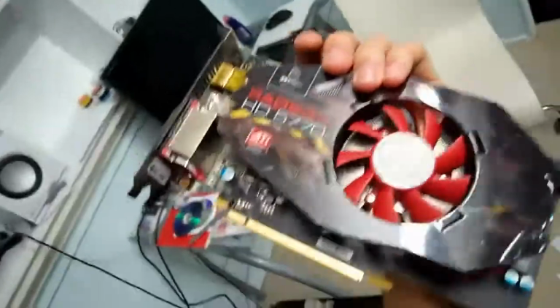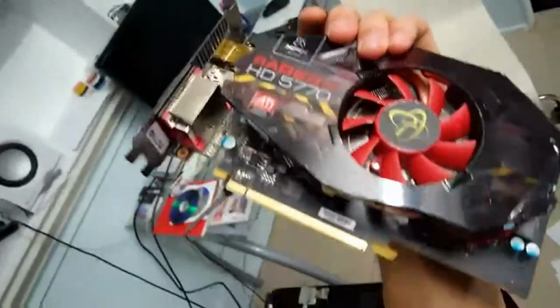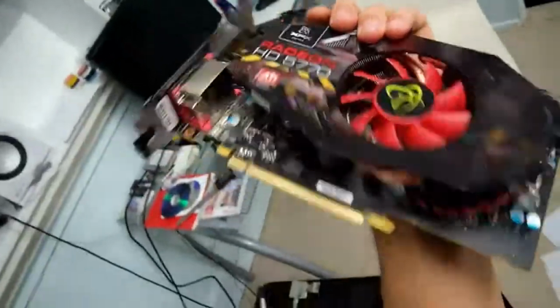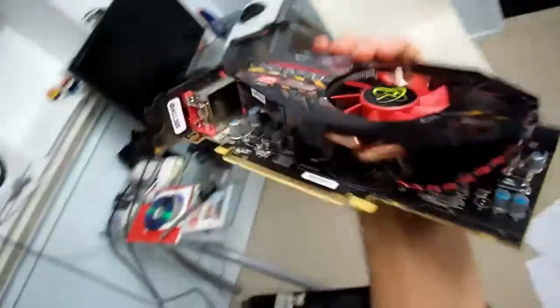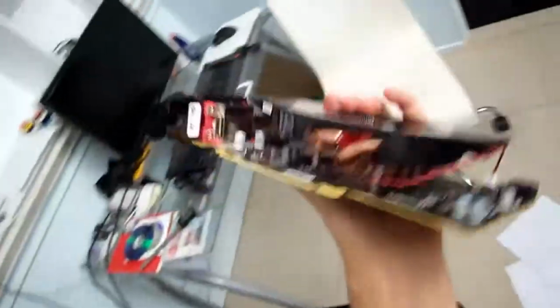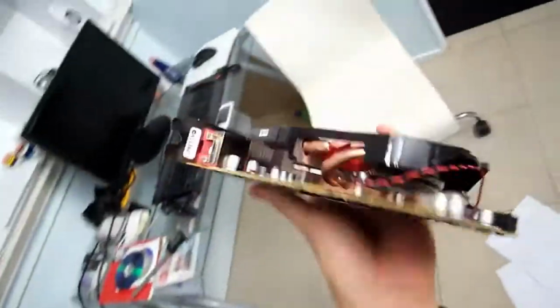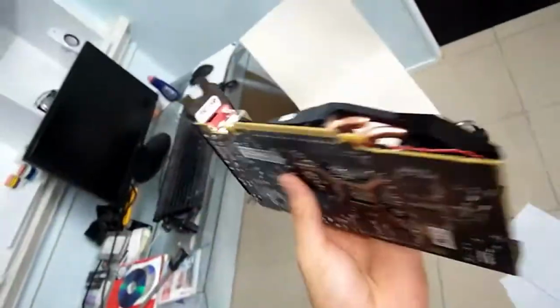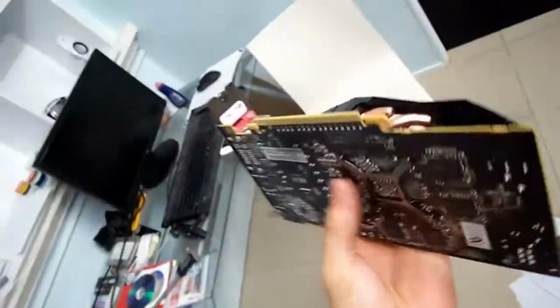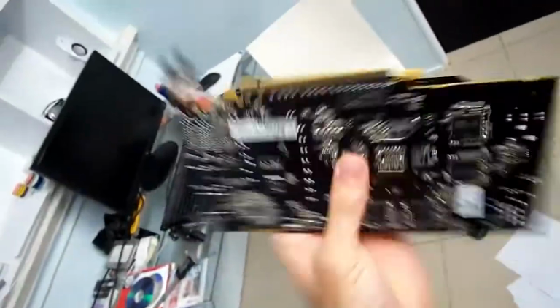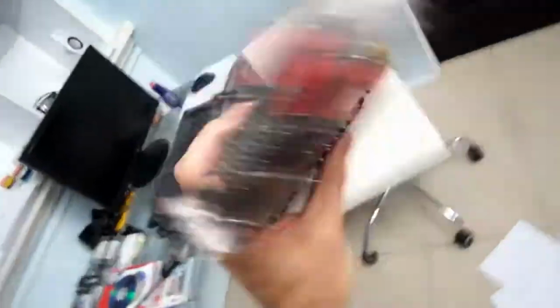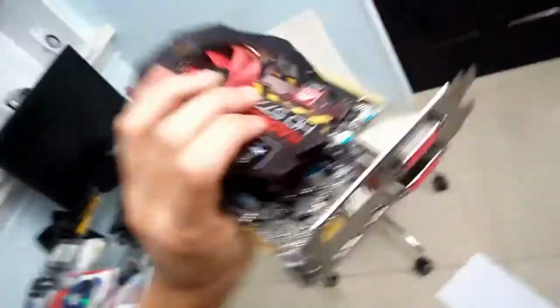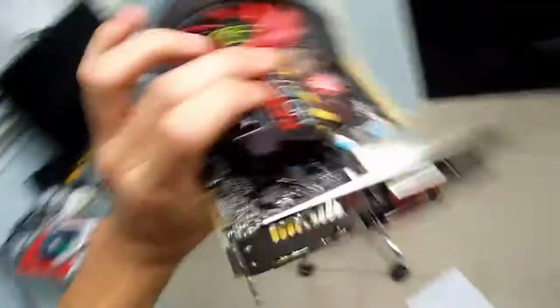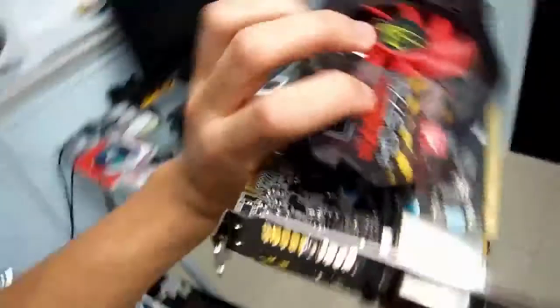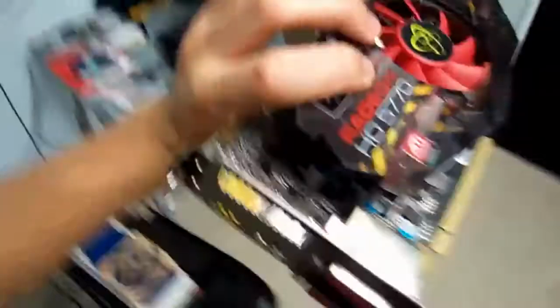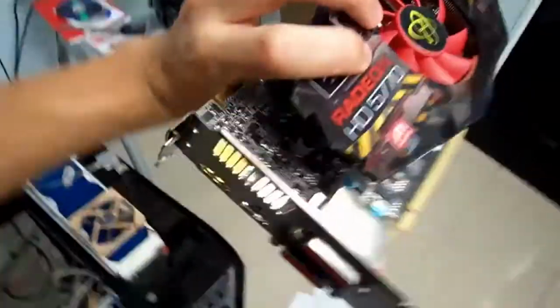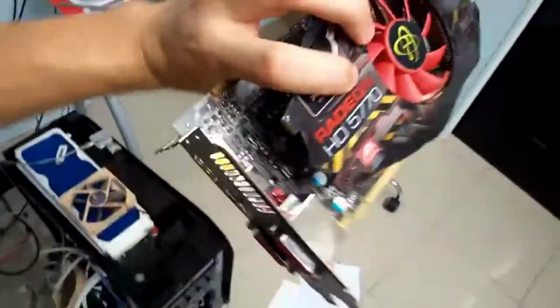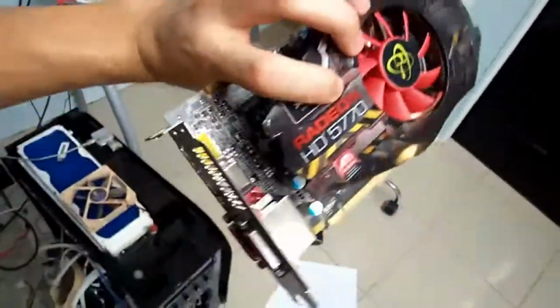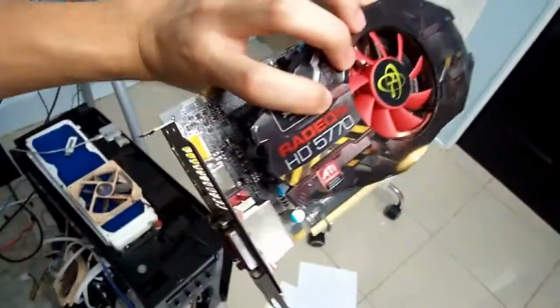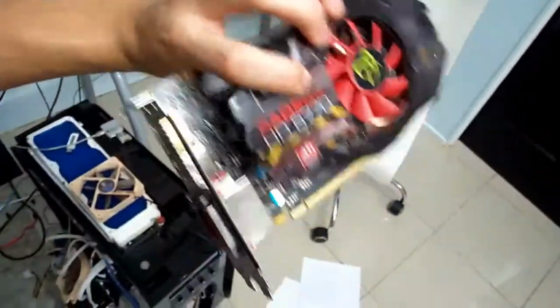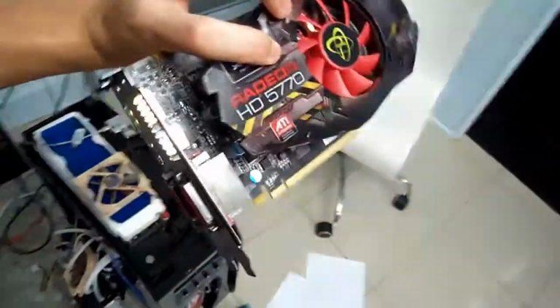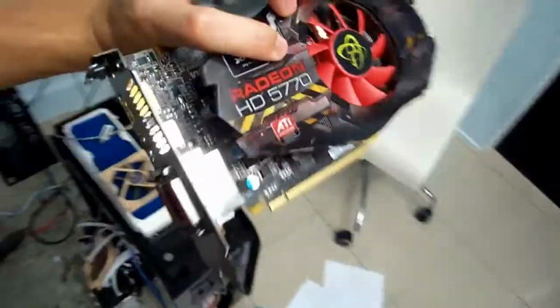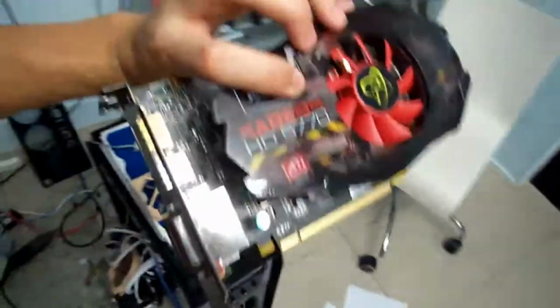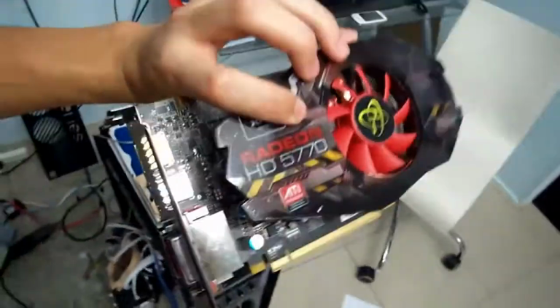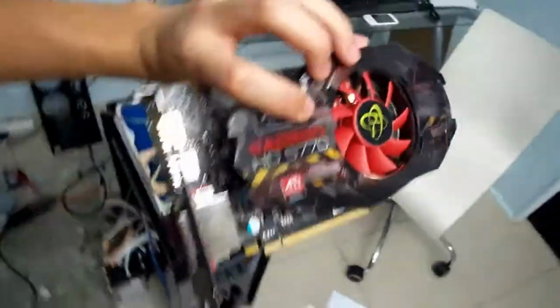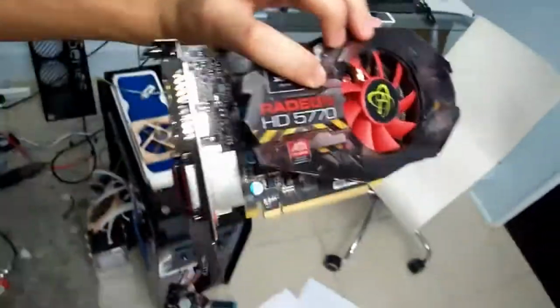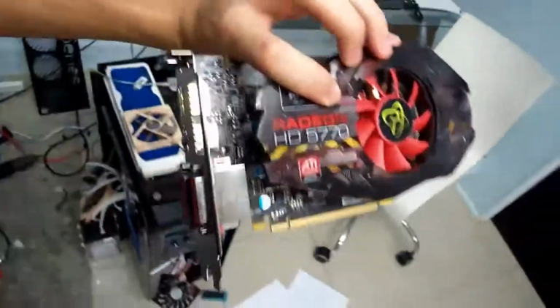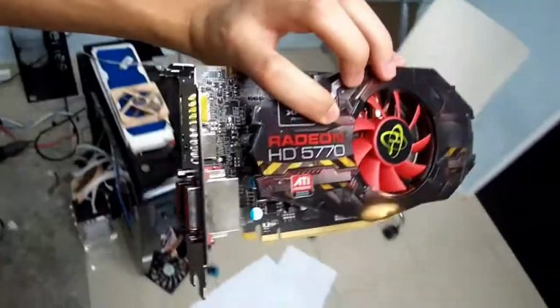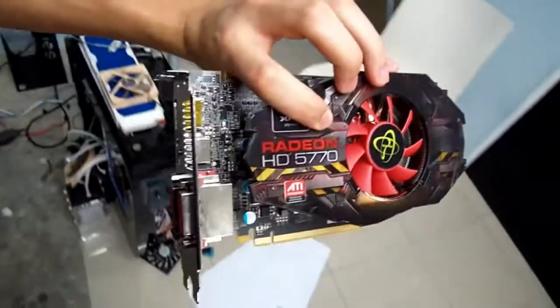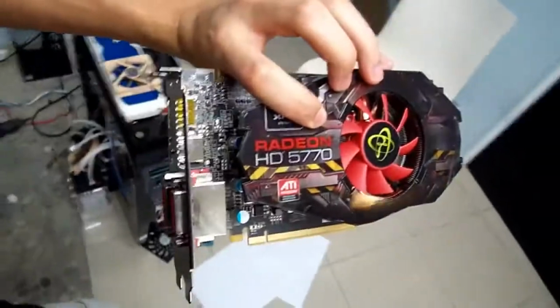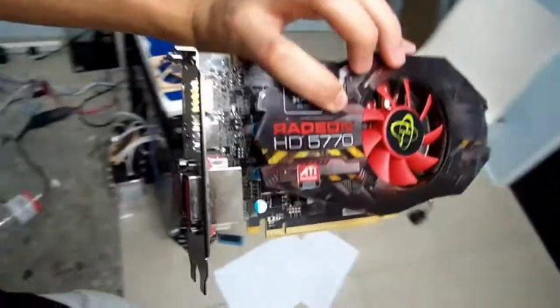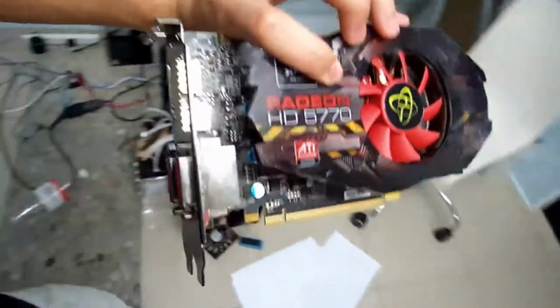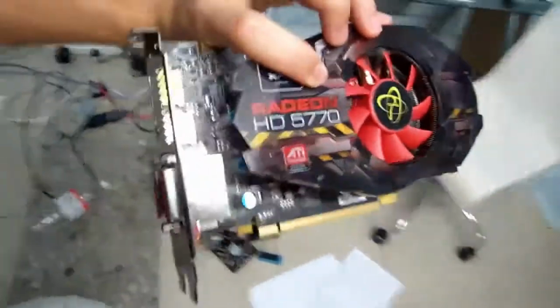That's the card anyway. I can't wait to install it — I'll be installing it now actually.